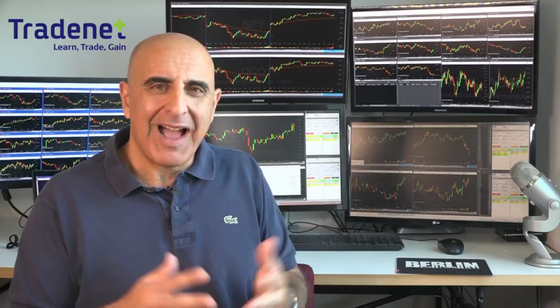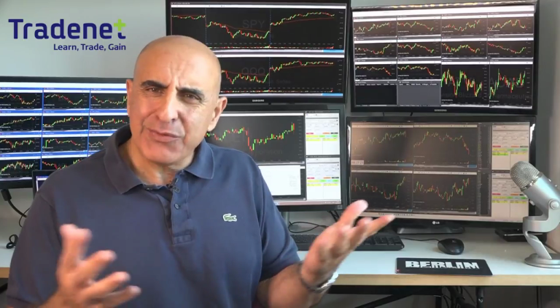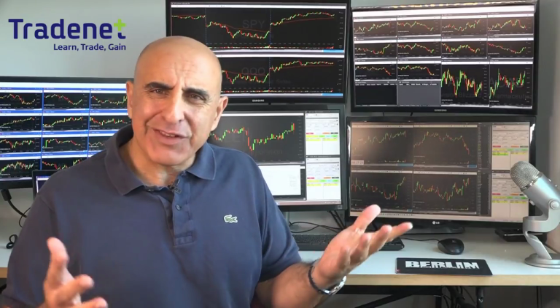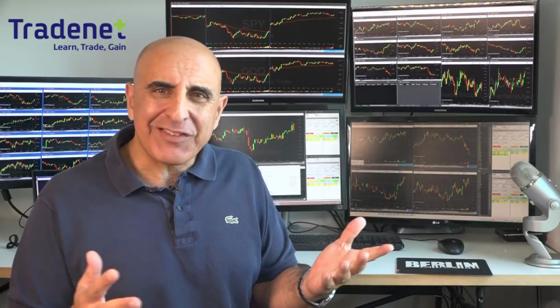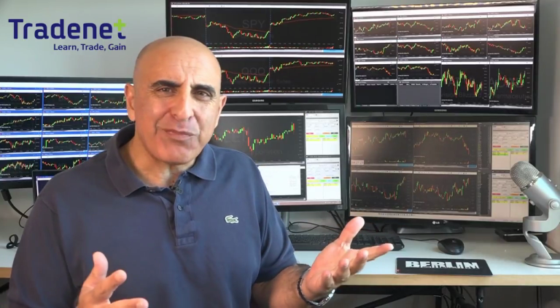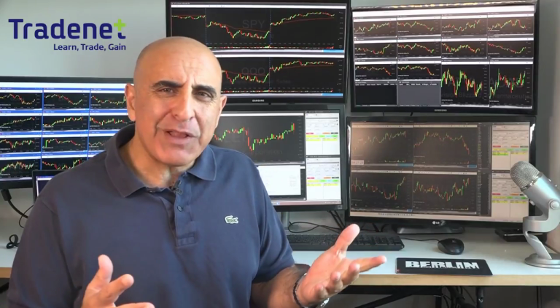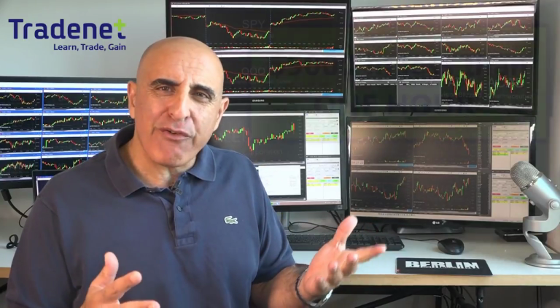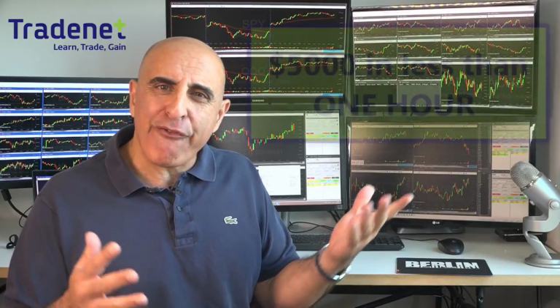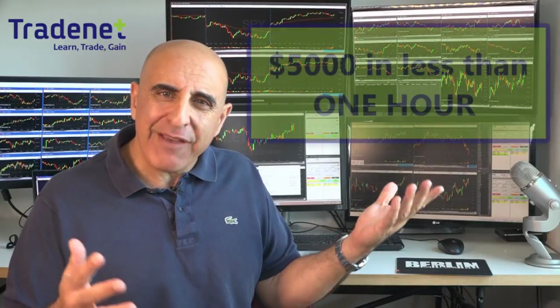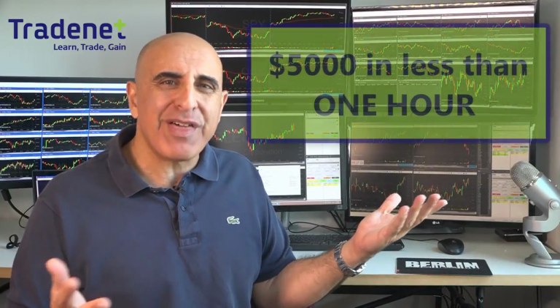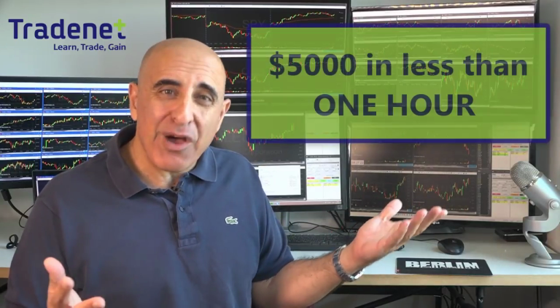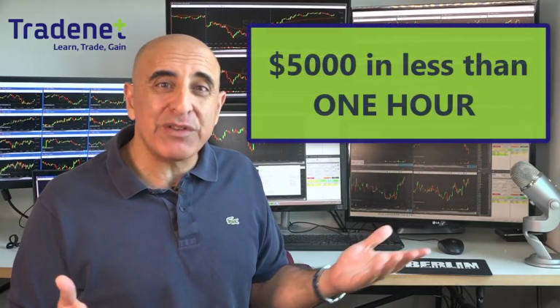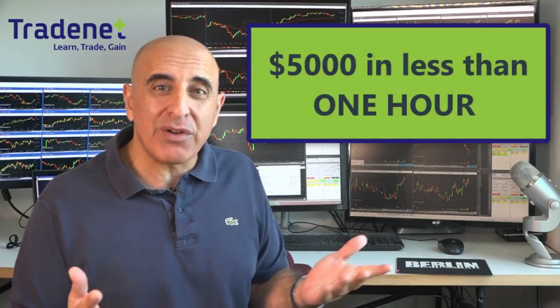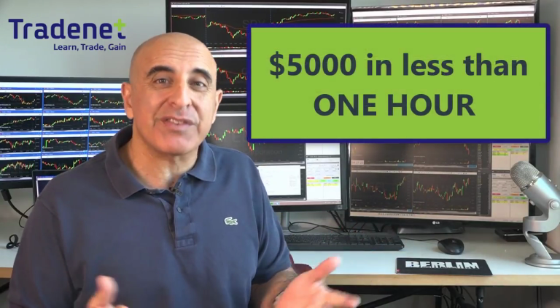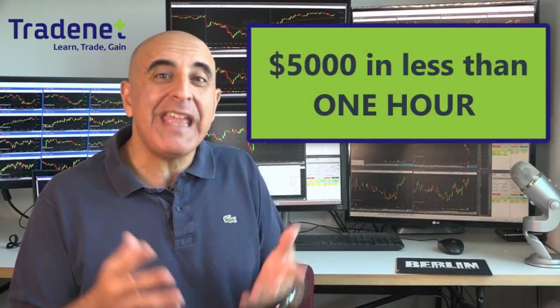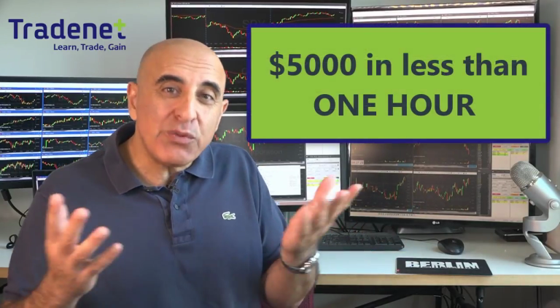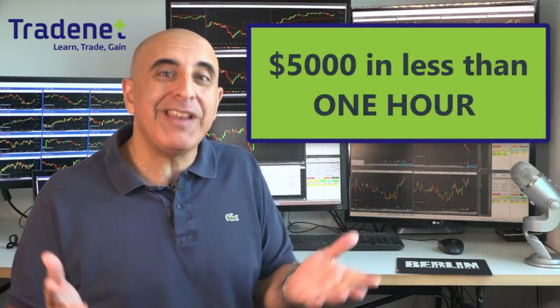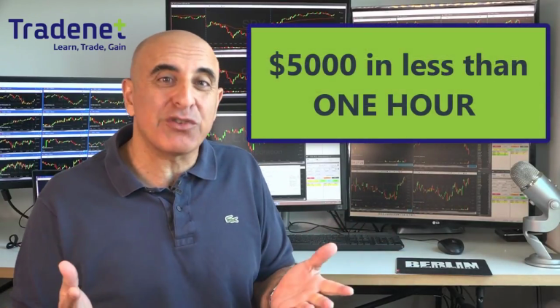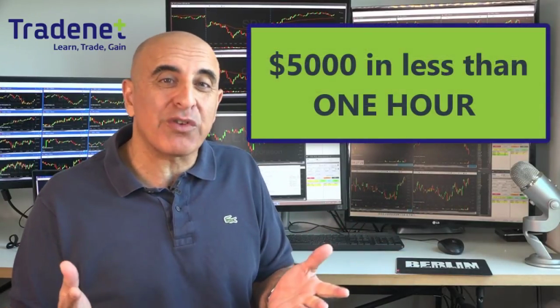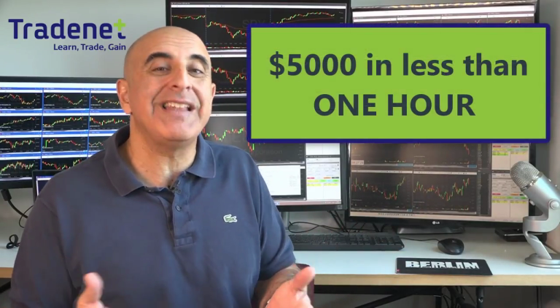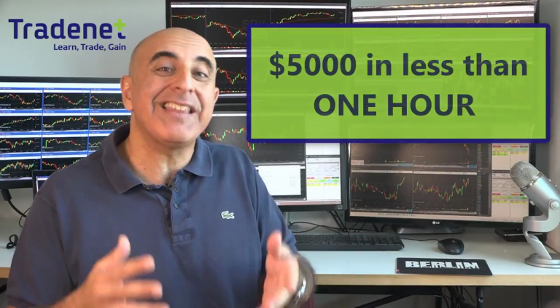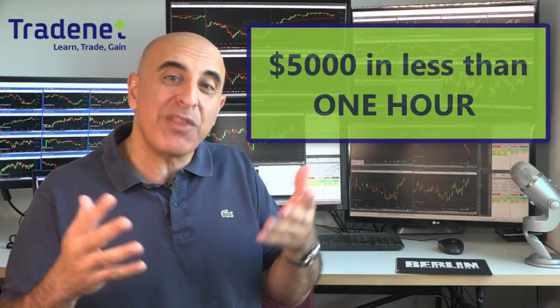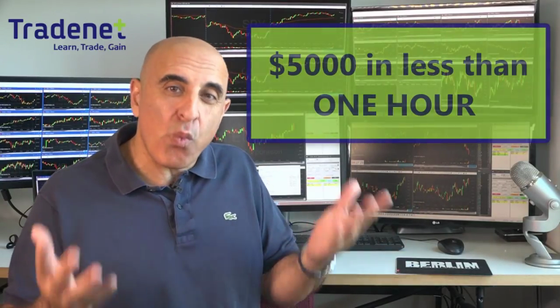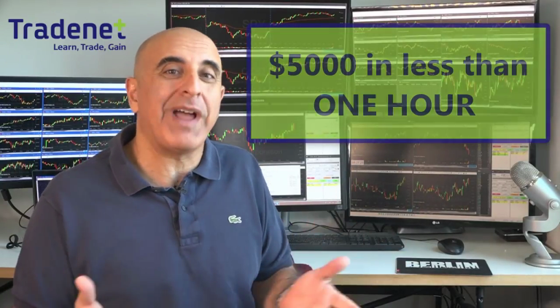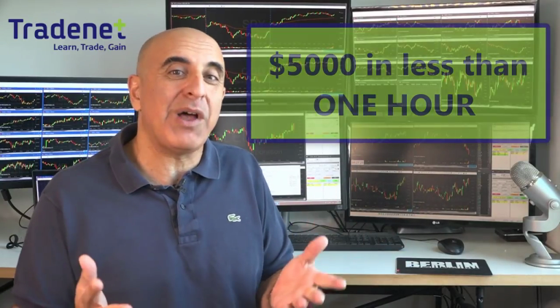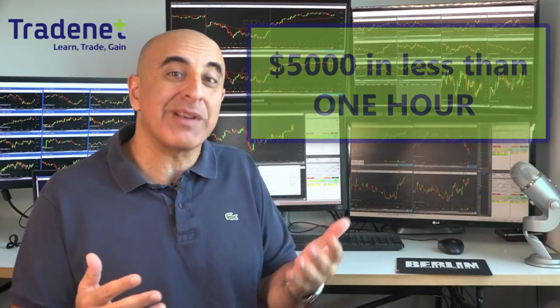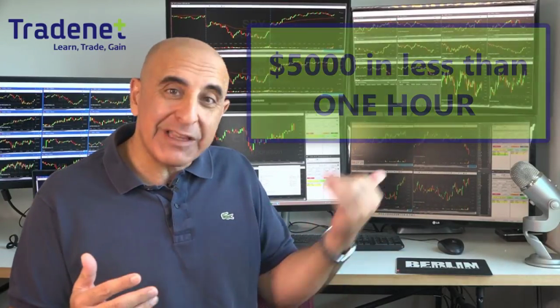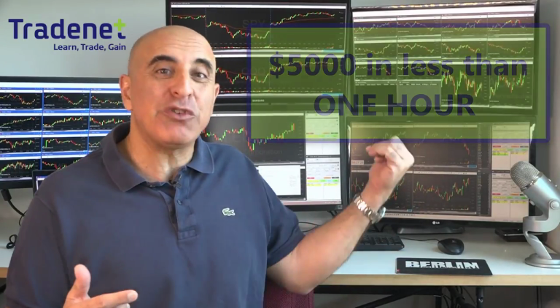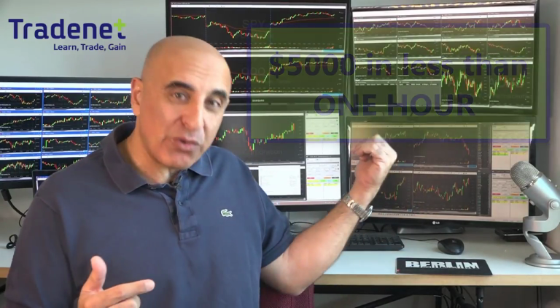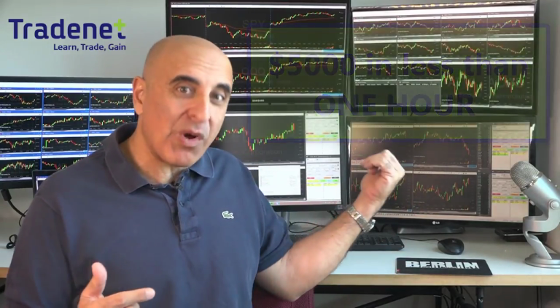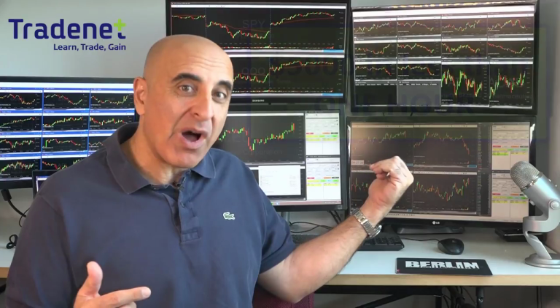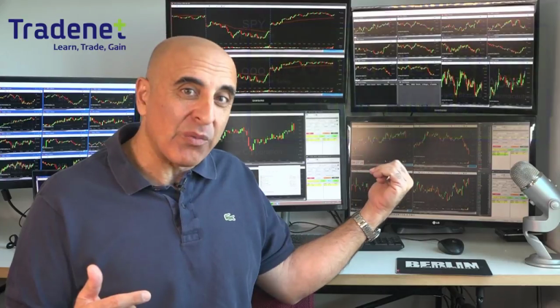Hi traders, I just made over five thousand dollars day trading stocks in less than one hour. Let me show you how.